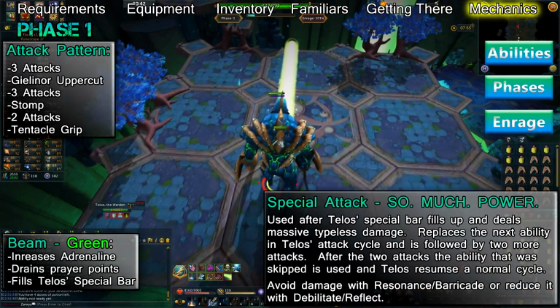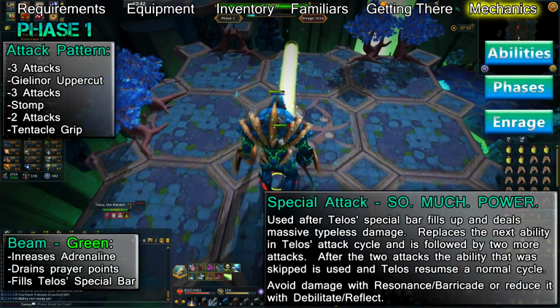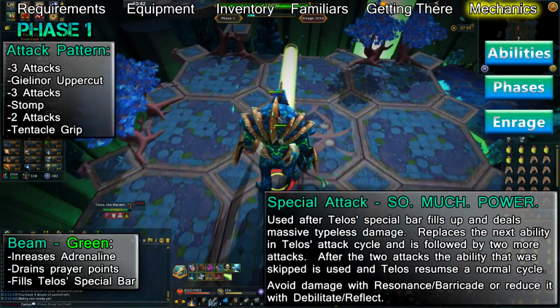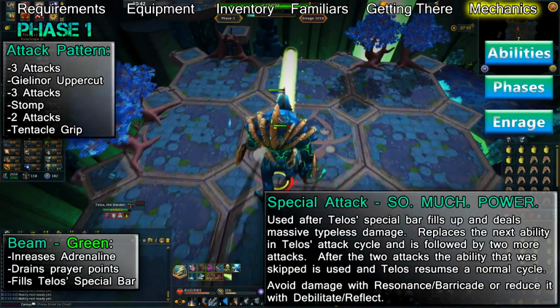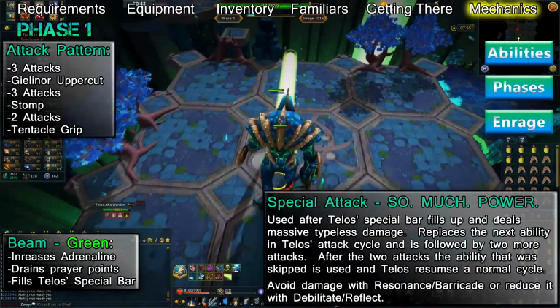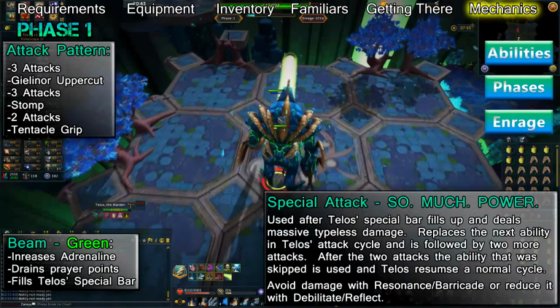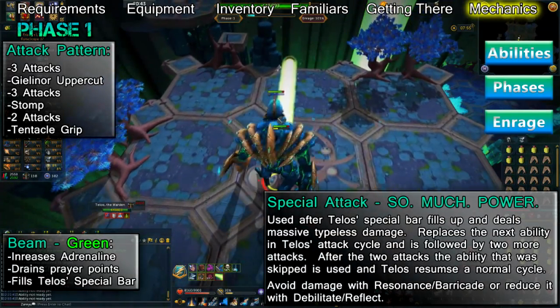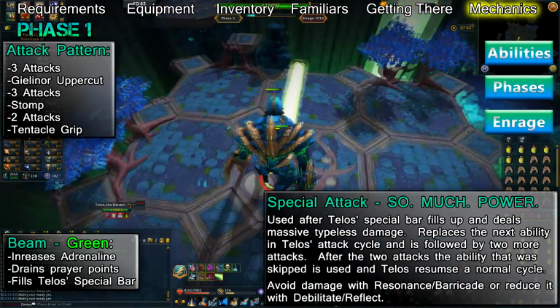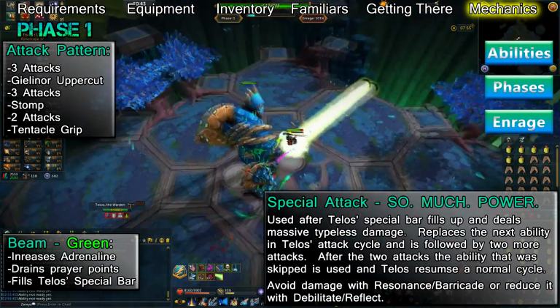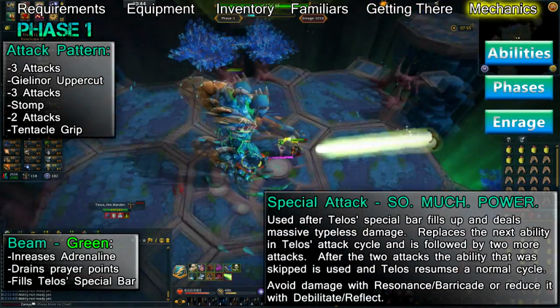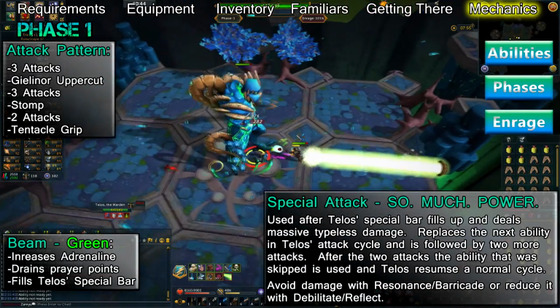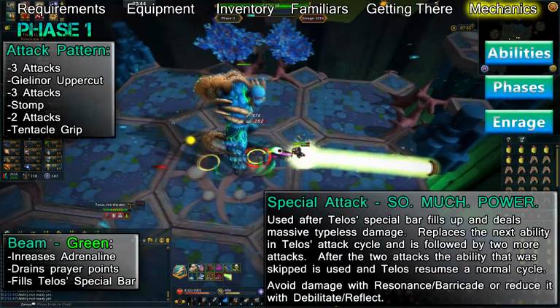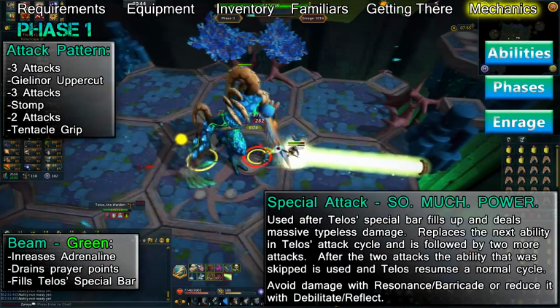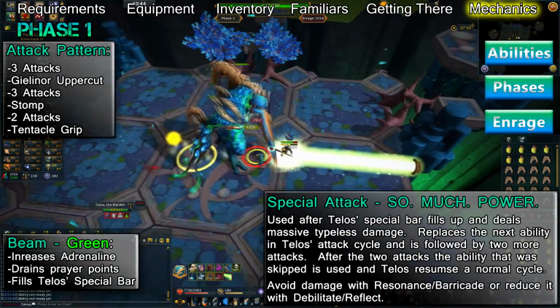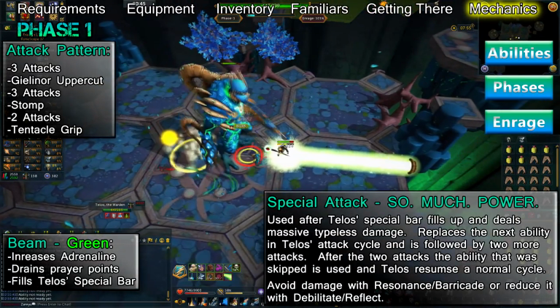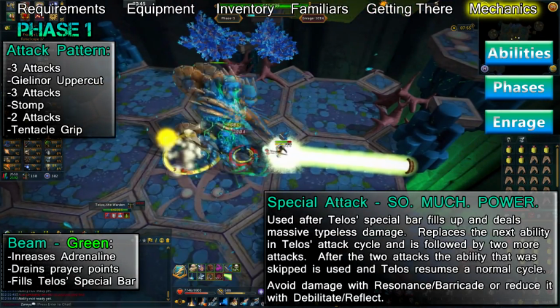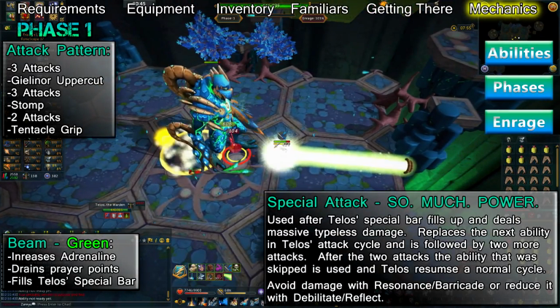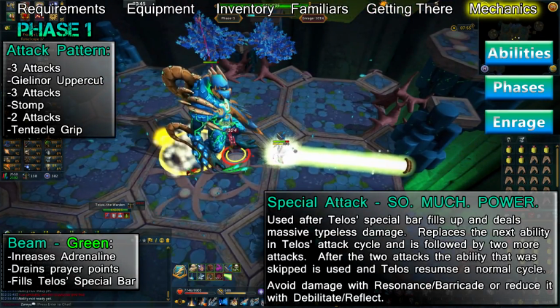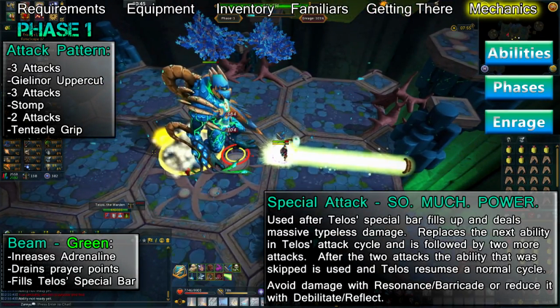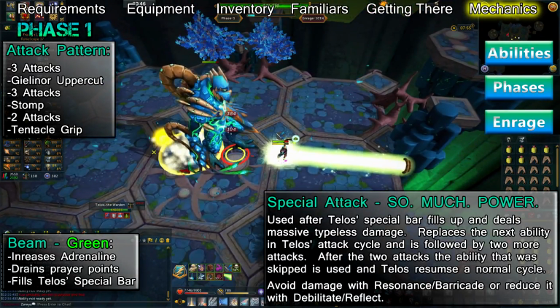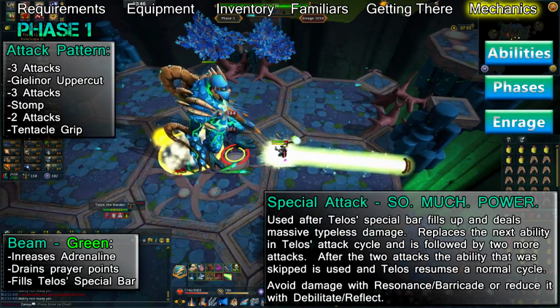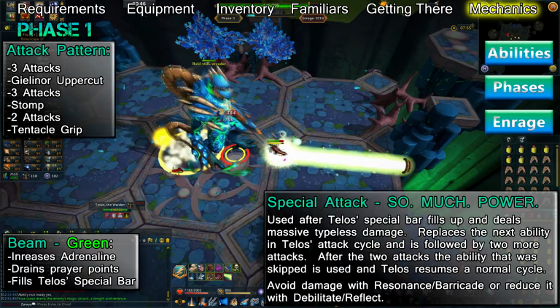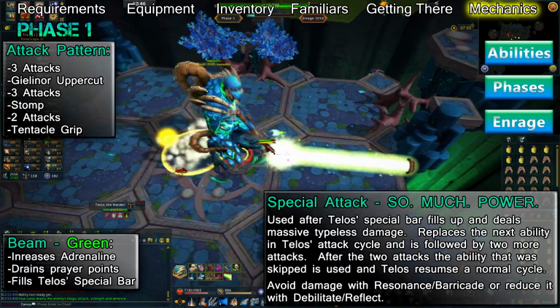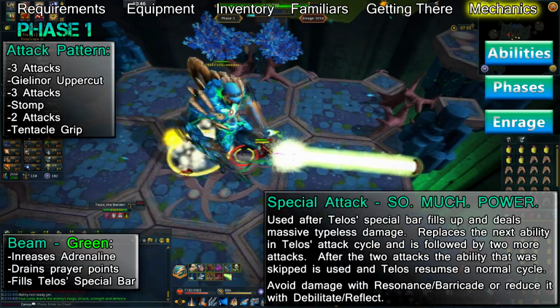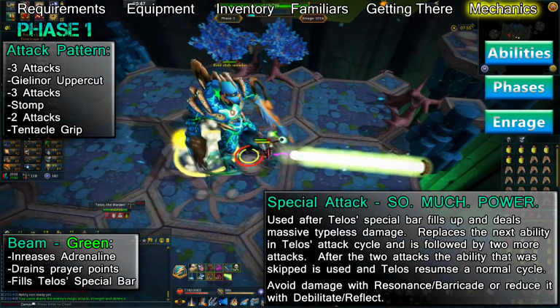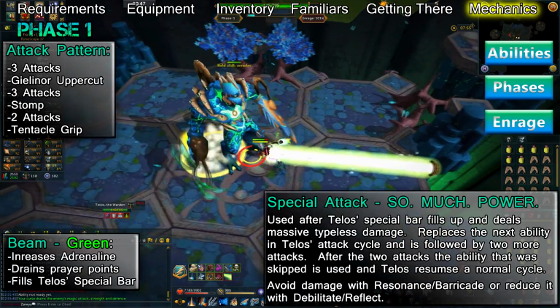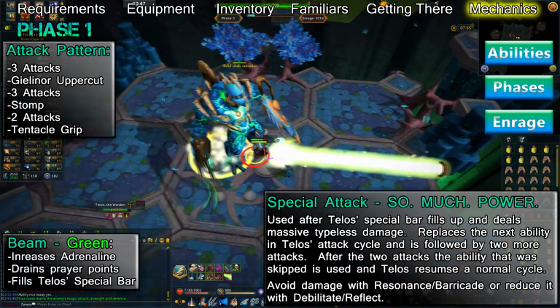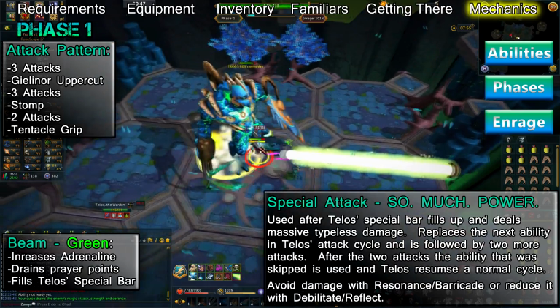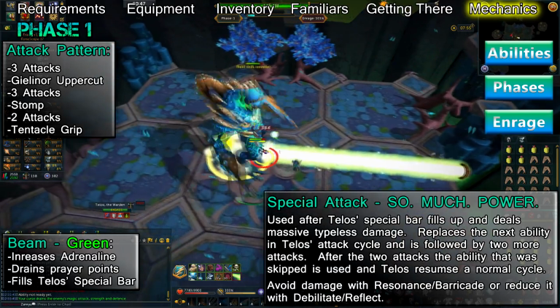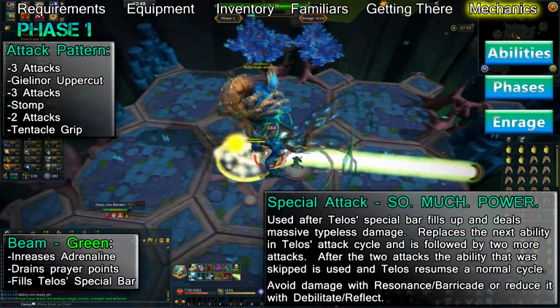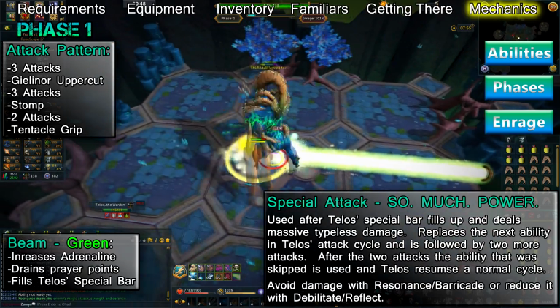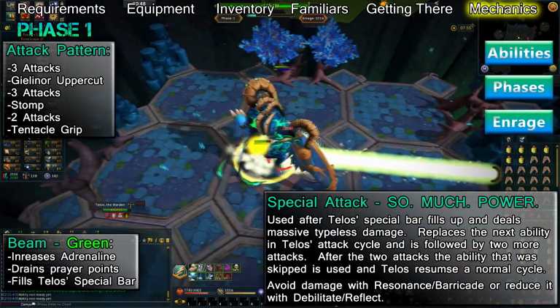This special attack does a massive amount of typeless damage, however it can be negated with Resonance and have its damage reduced with Debilitate and Reflect.